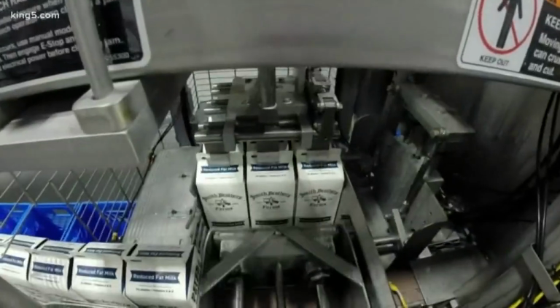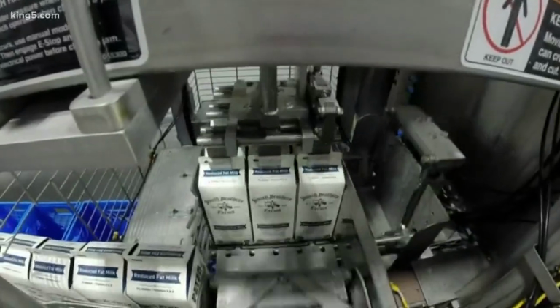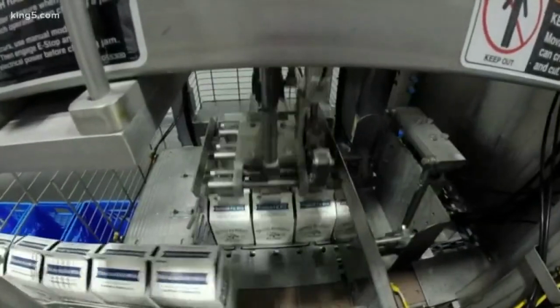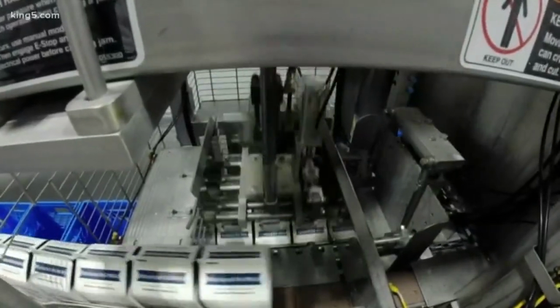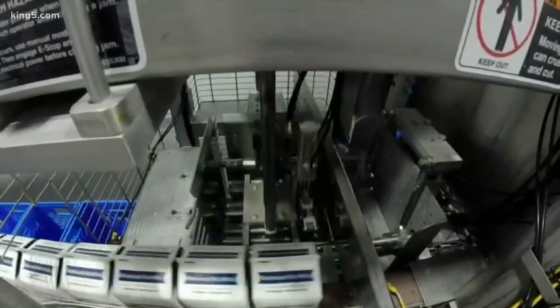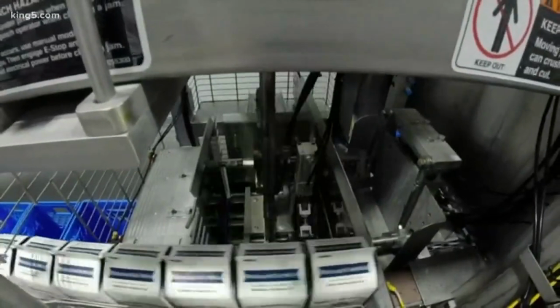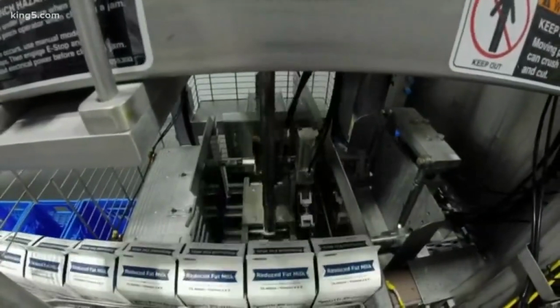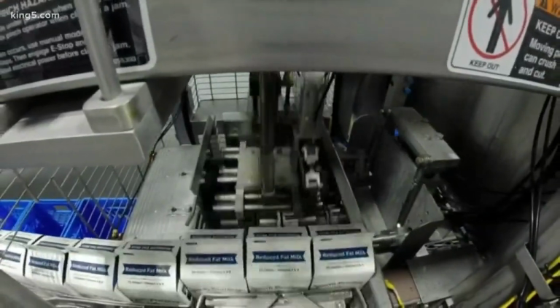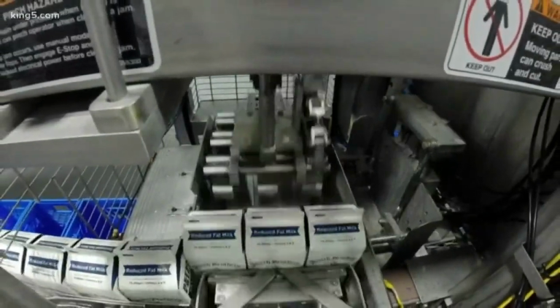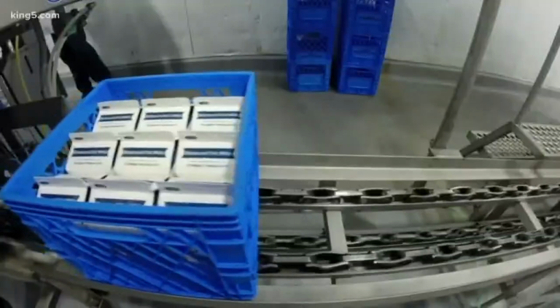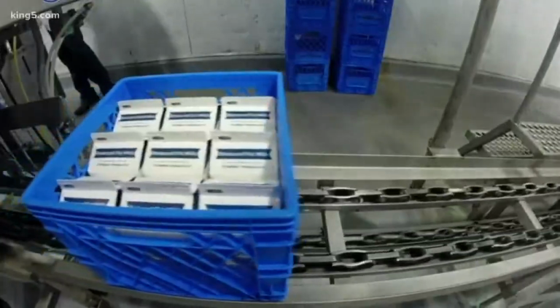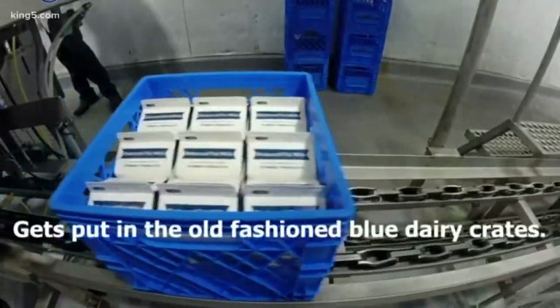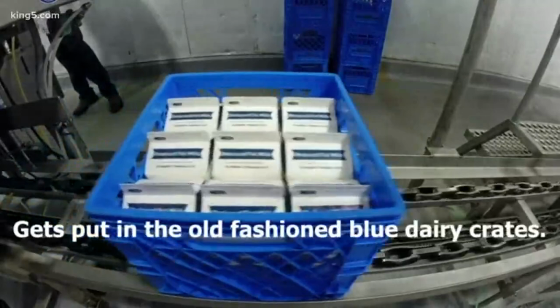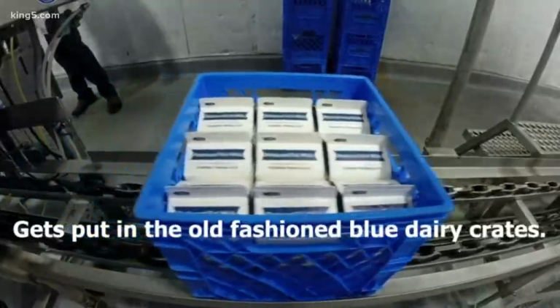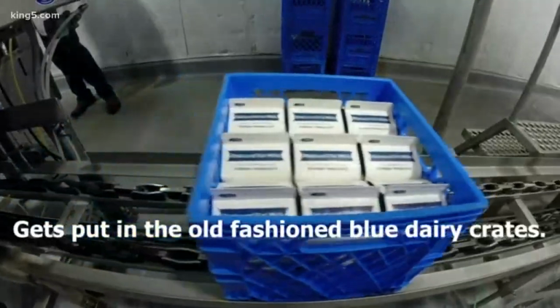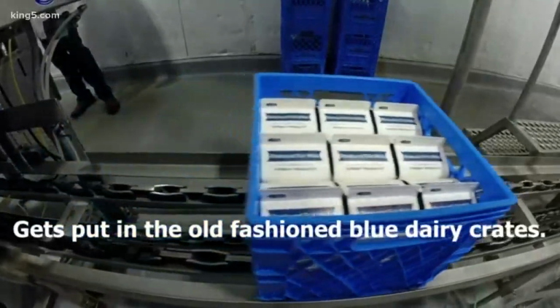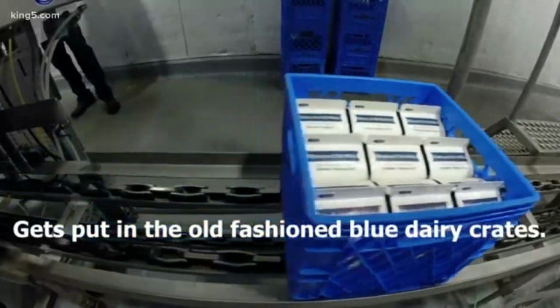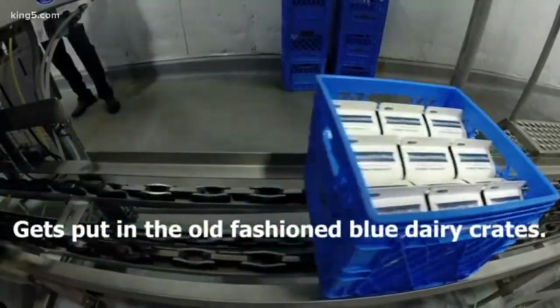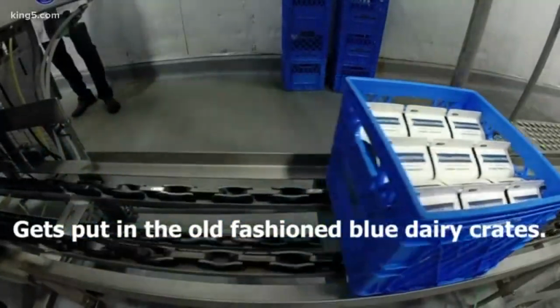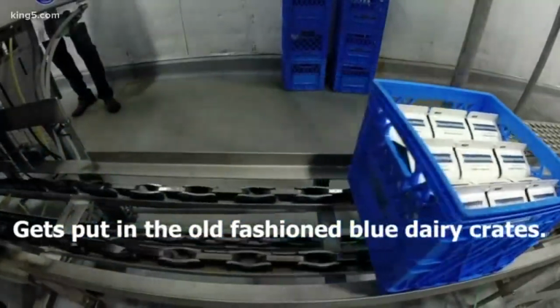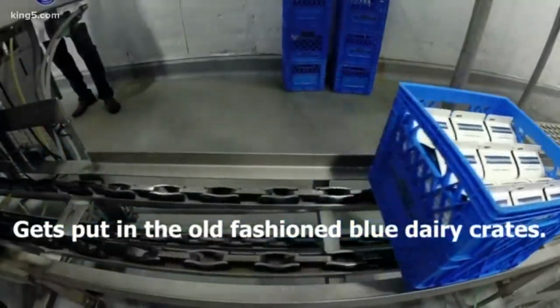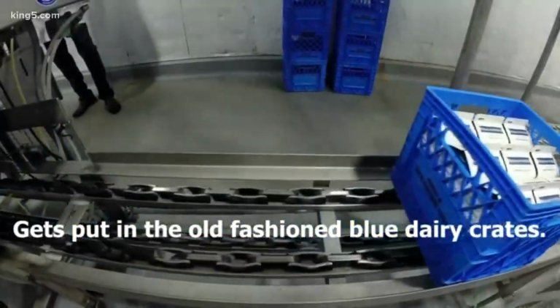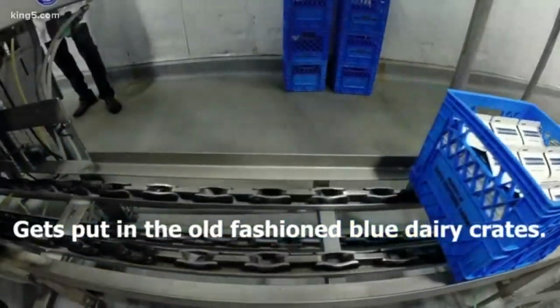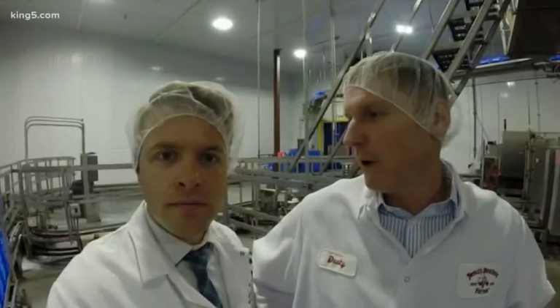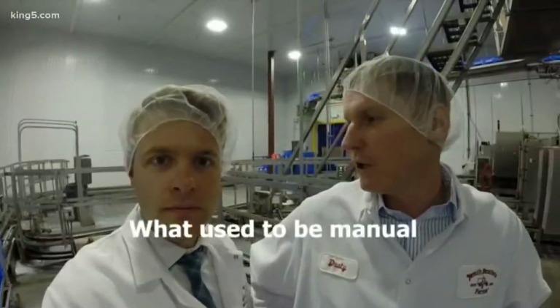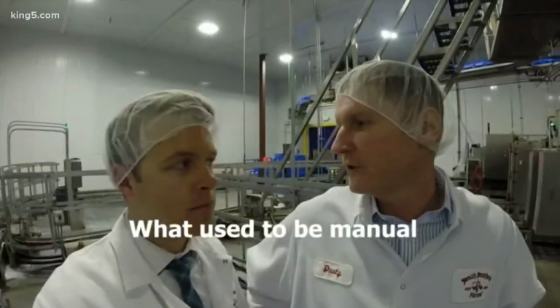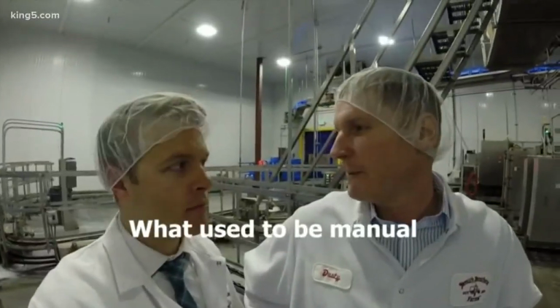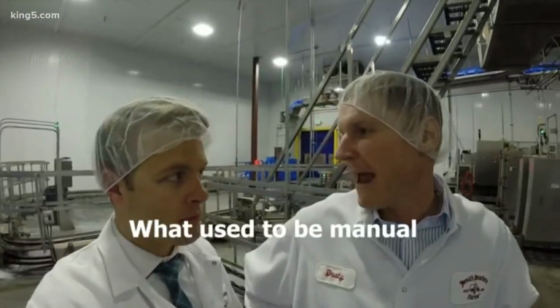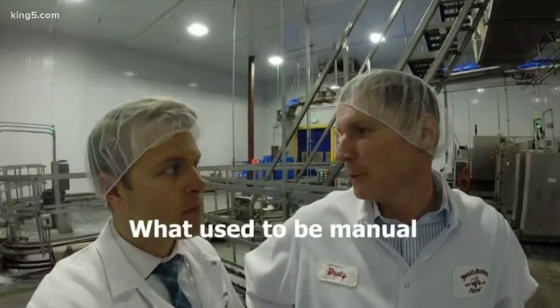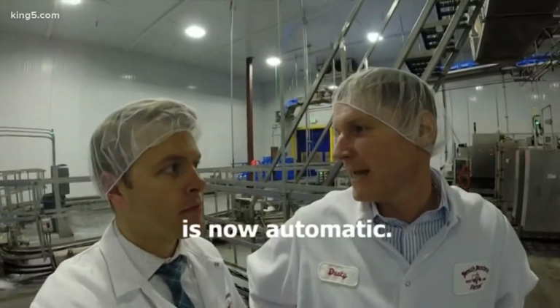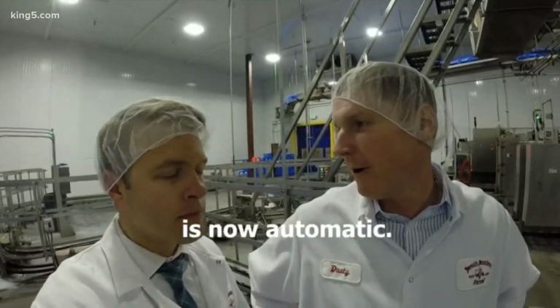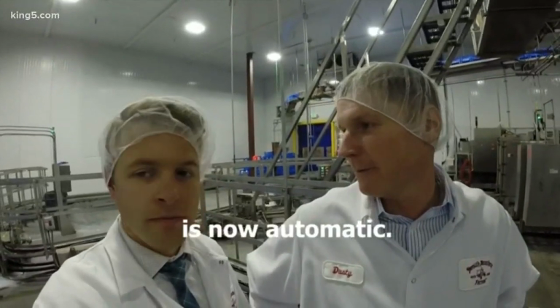So this is where everything gets cased up. It gets put in the old-fashioned blue dairy crates. What used to be manual is now automated.